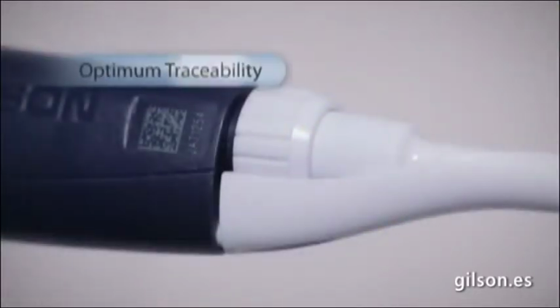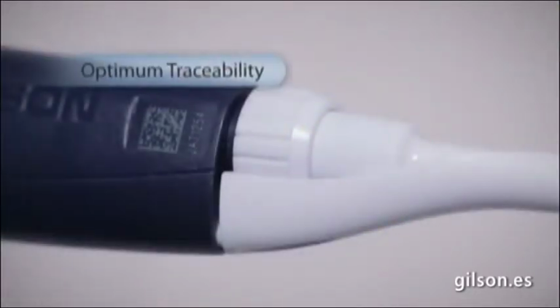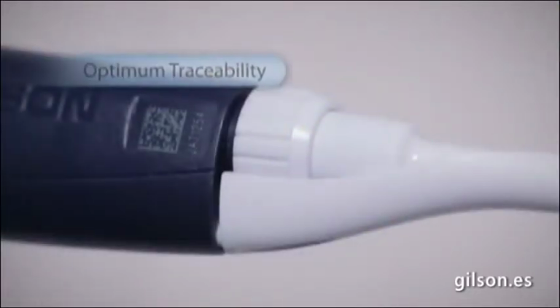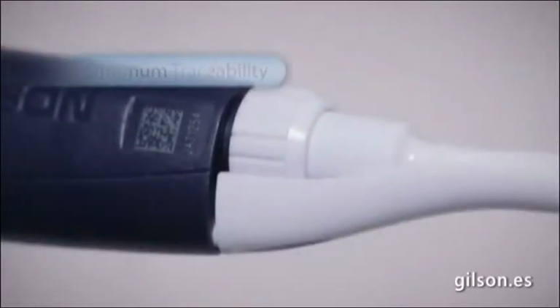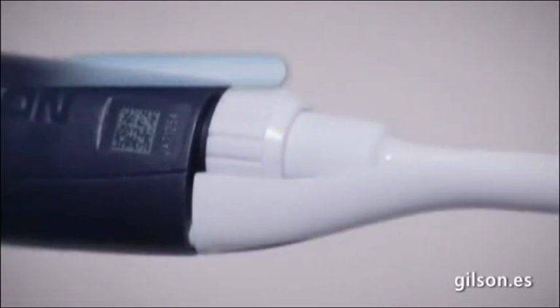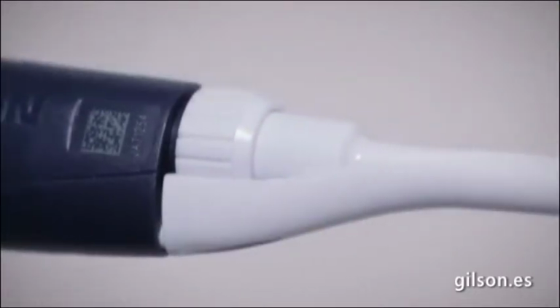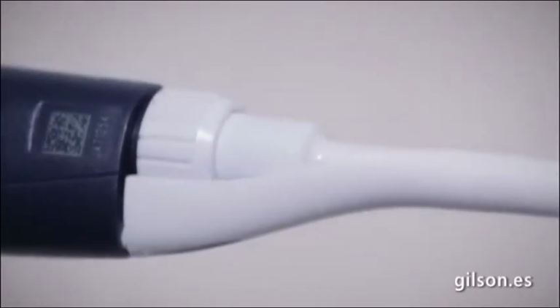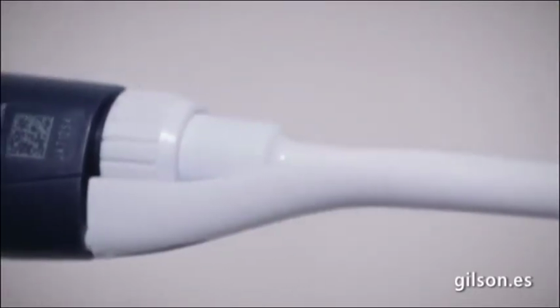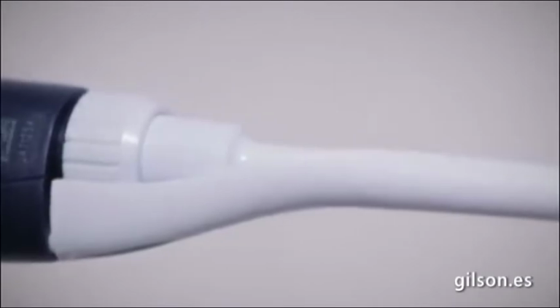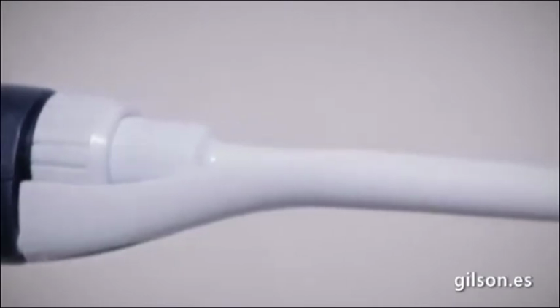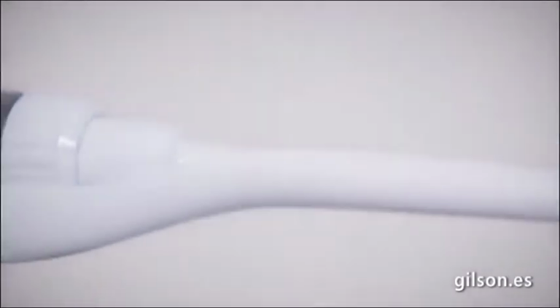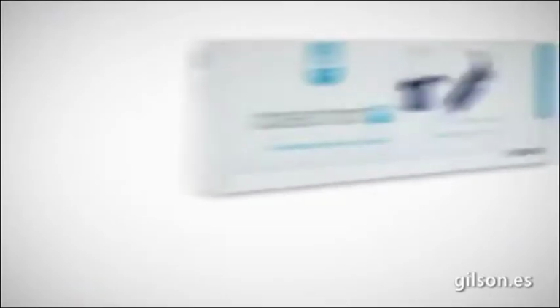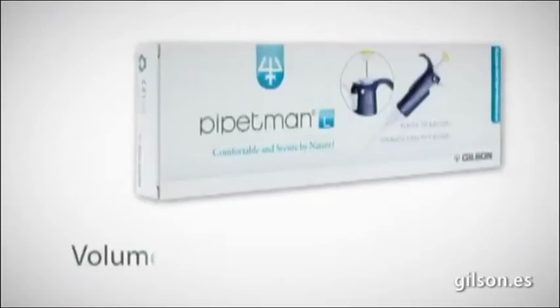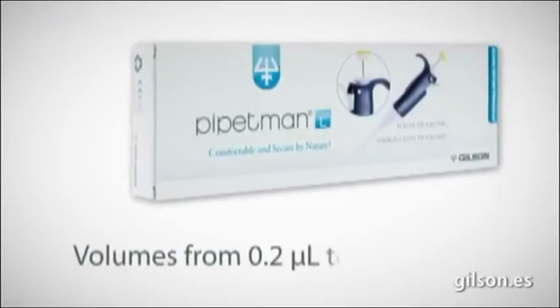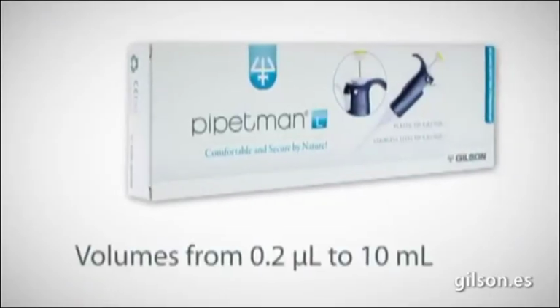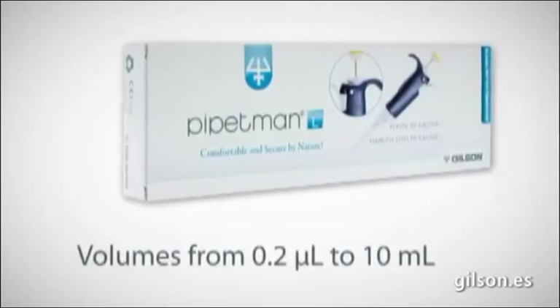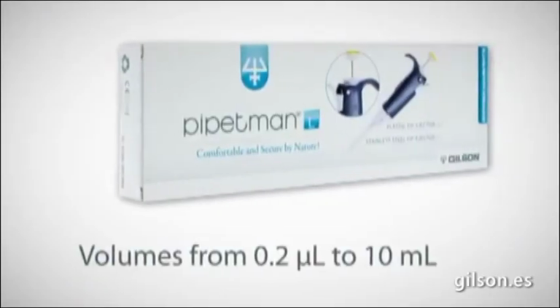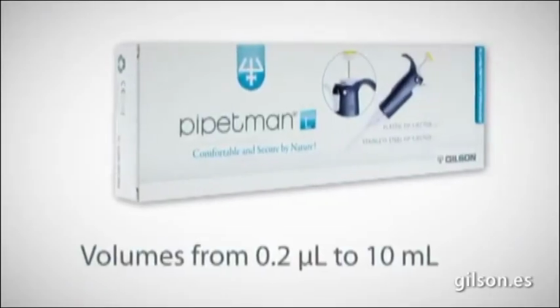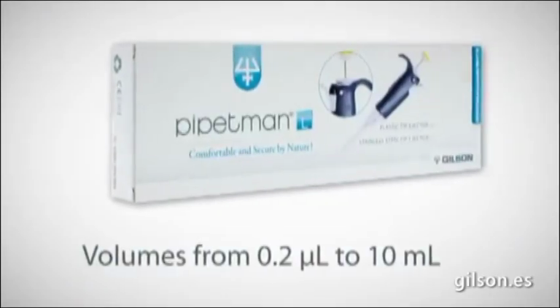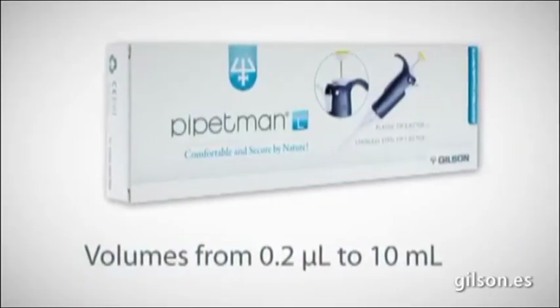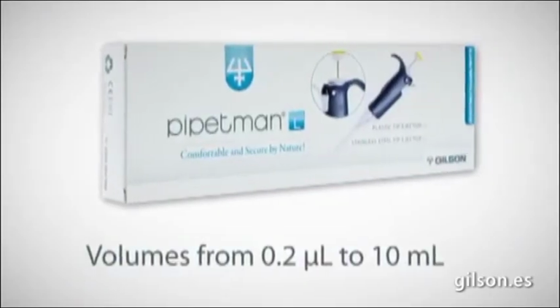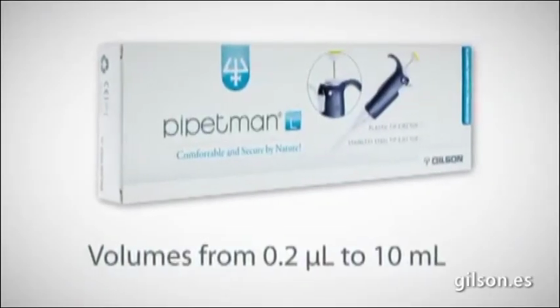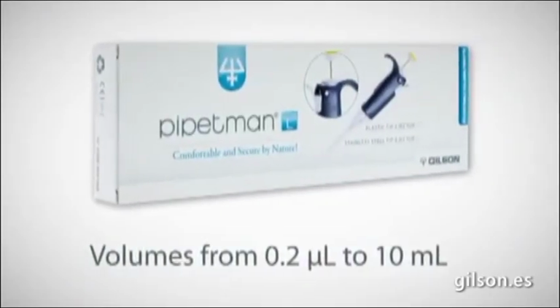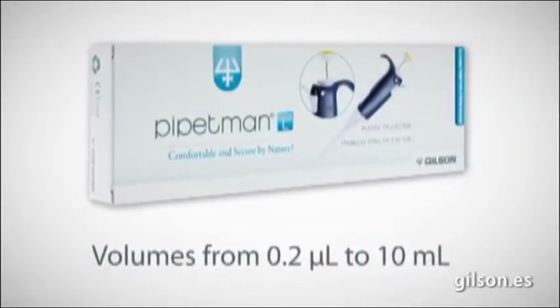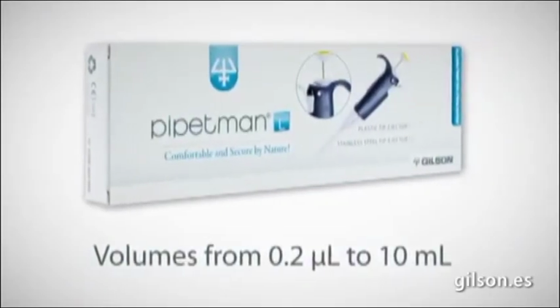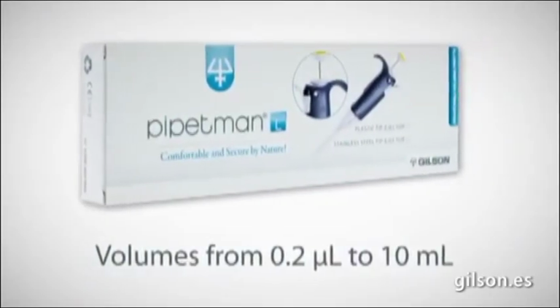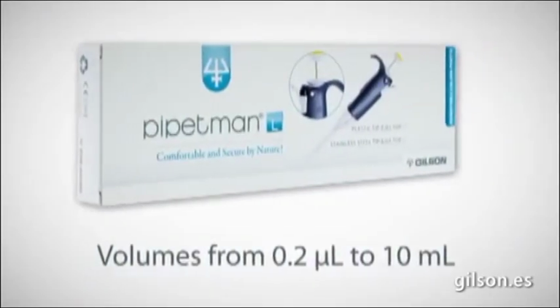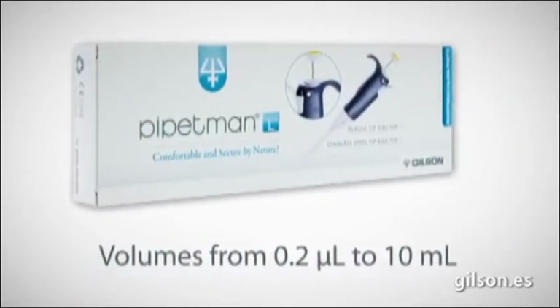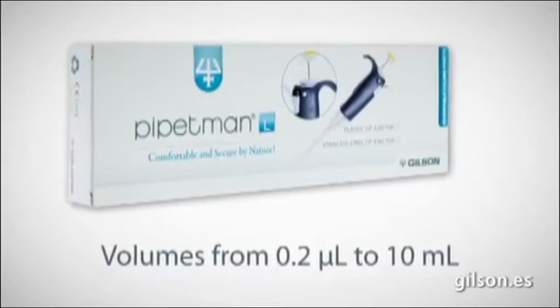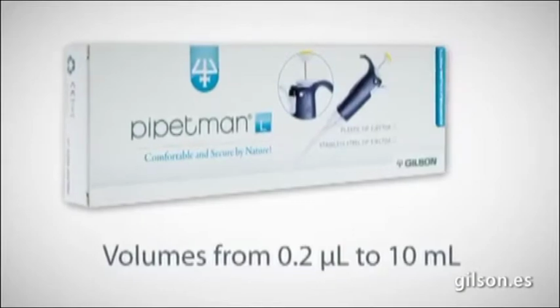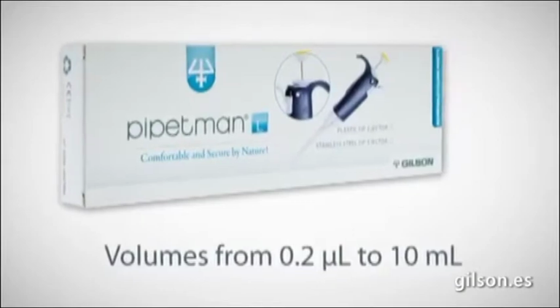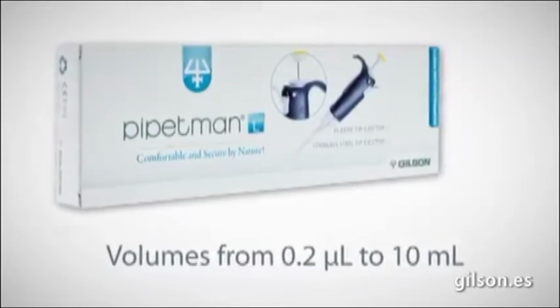The PipetMan L is available in eight models. You can either choose a pipette with a plastic or metal ejector.